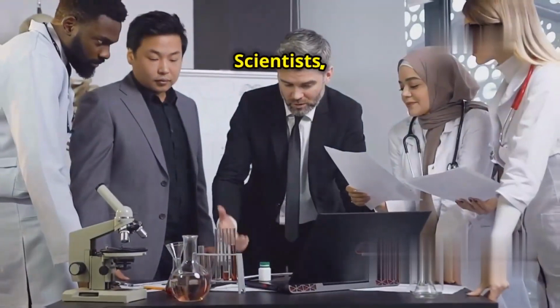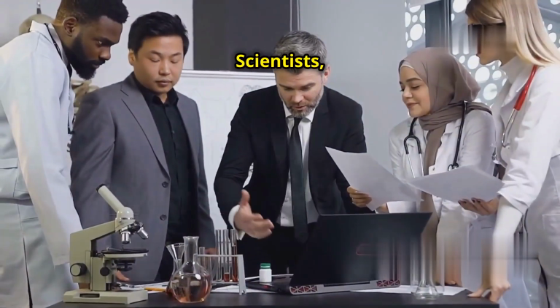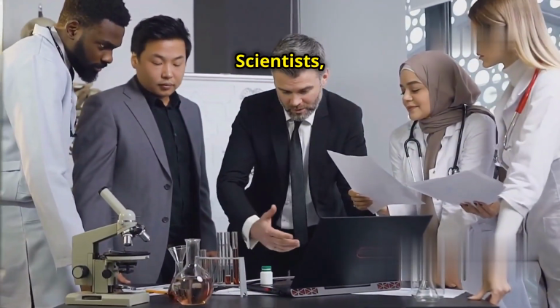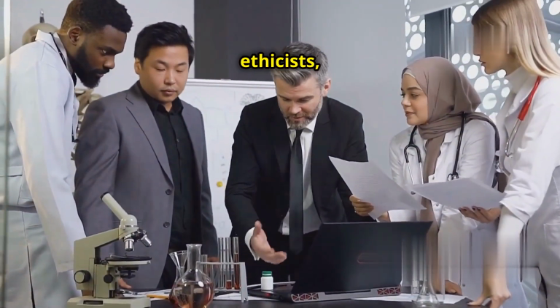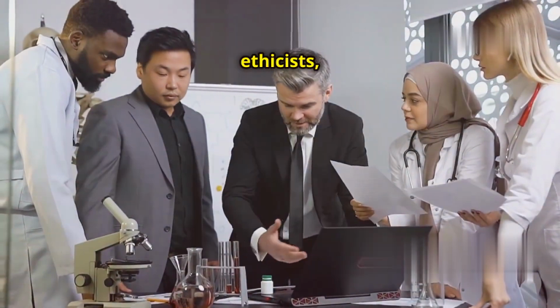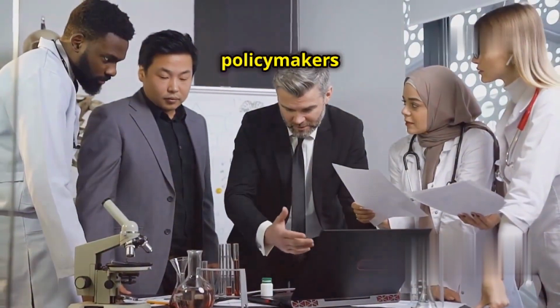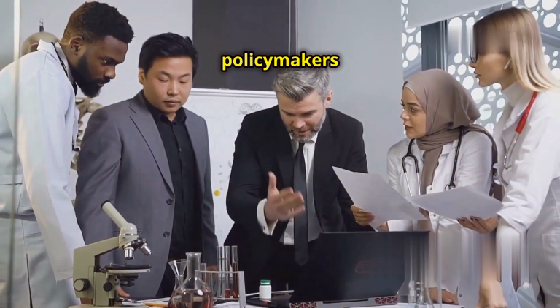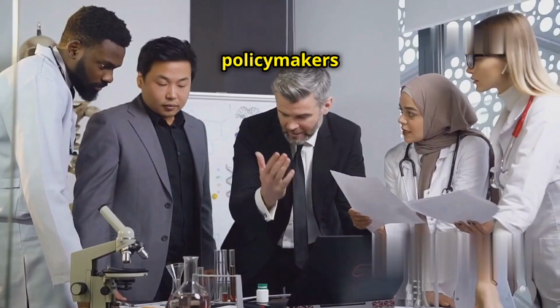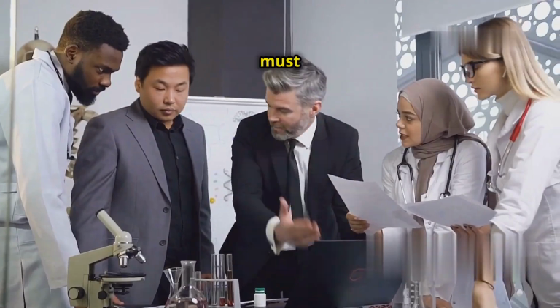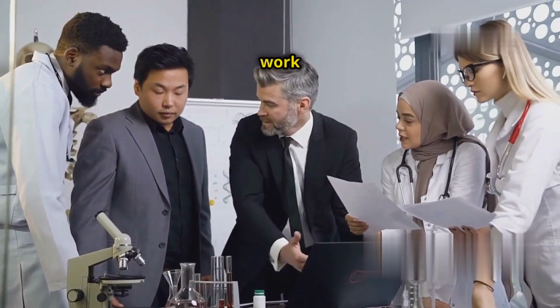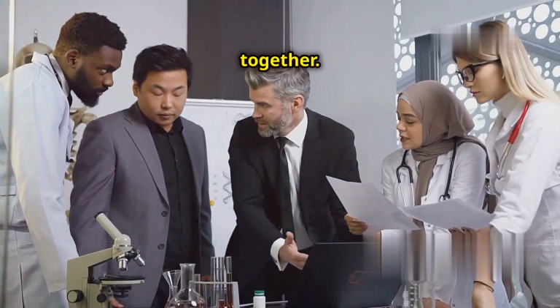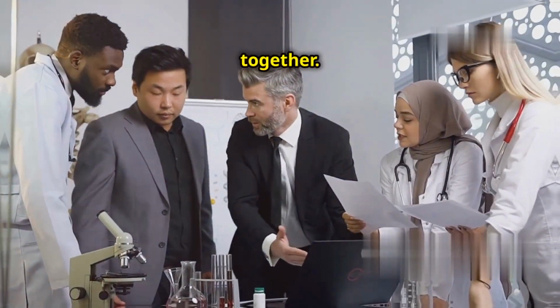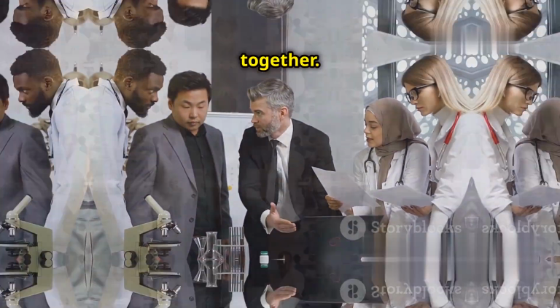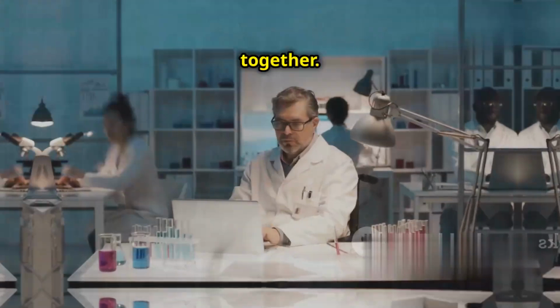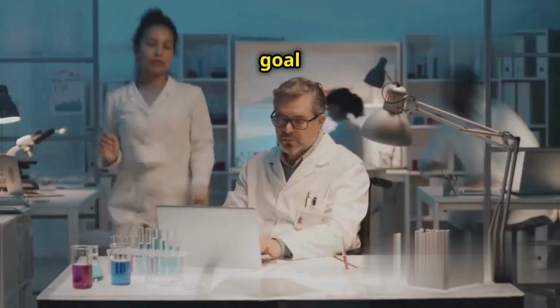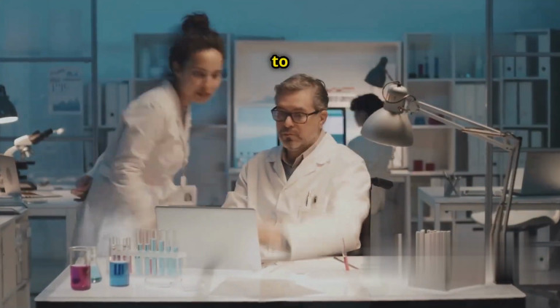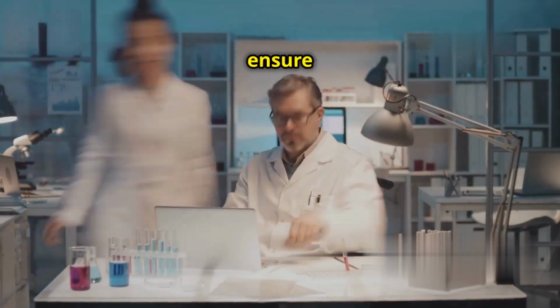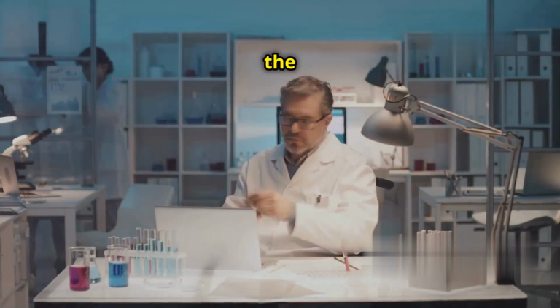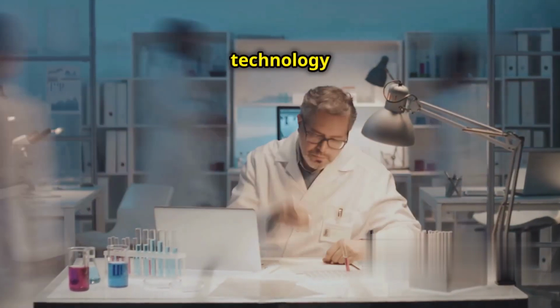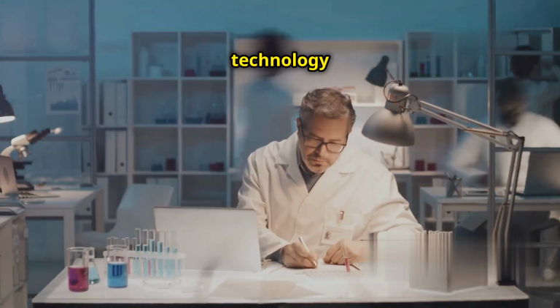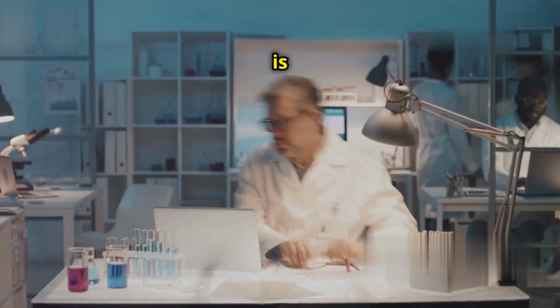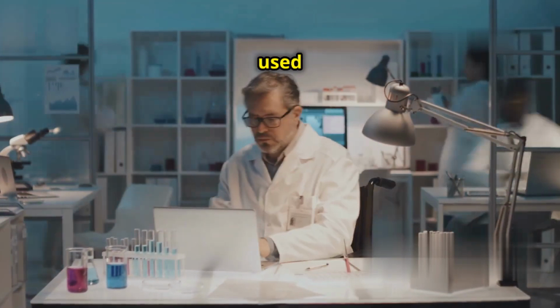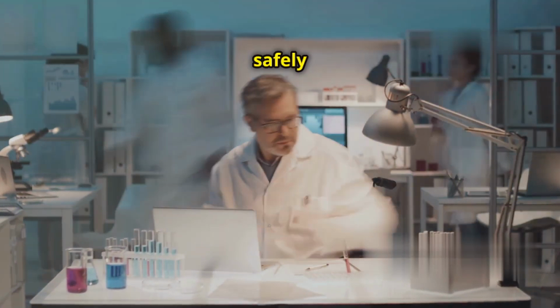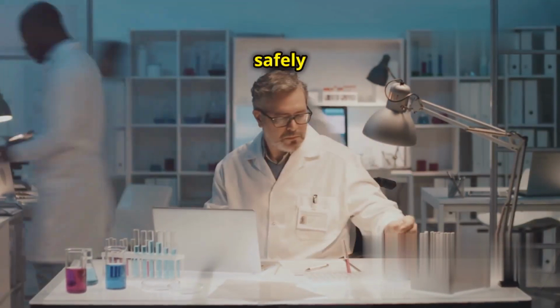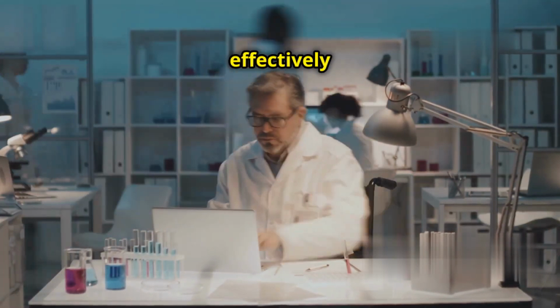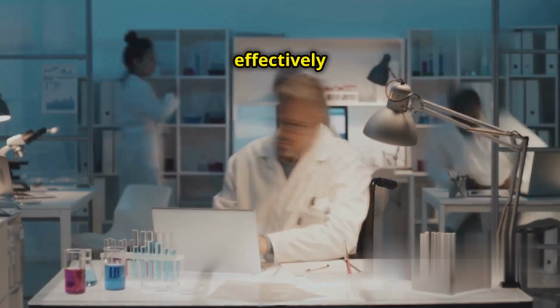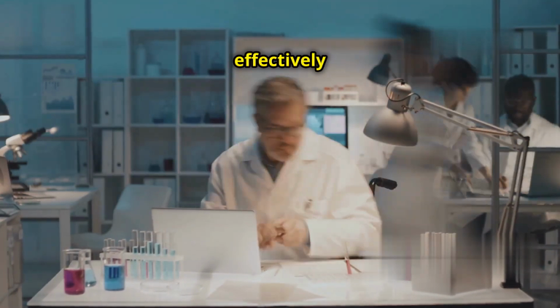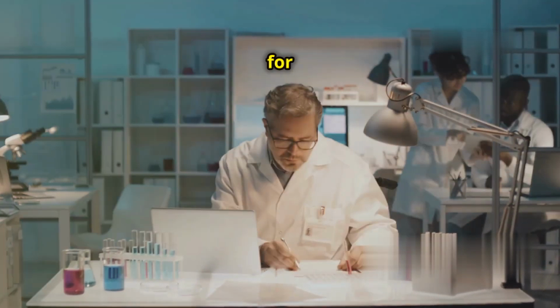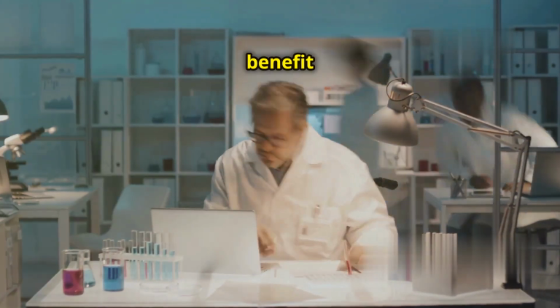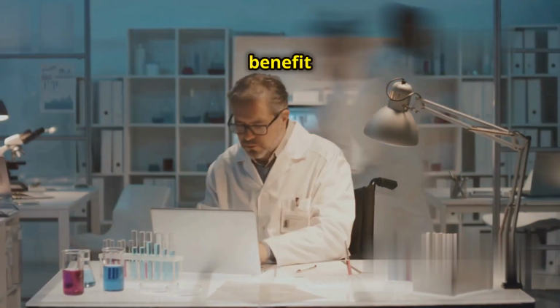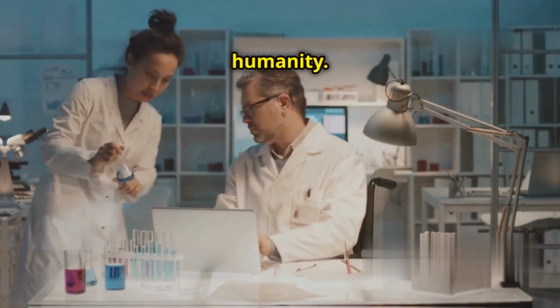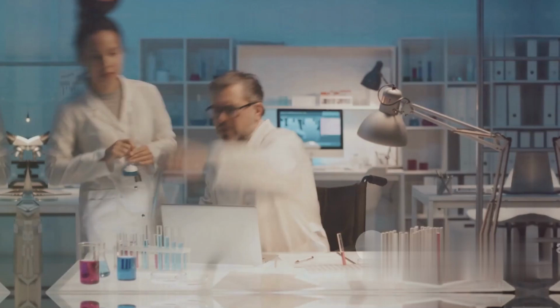Scientists, ethicists, and policy makers must work together. The goal is to ensure the technology is used safely and effectively for the benefit of humanity.